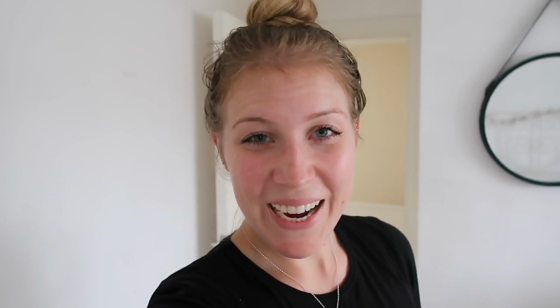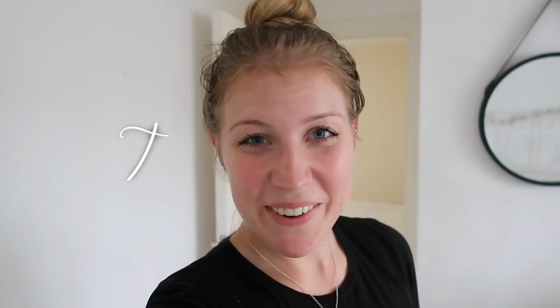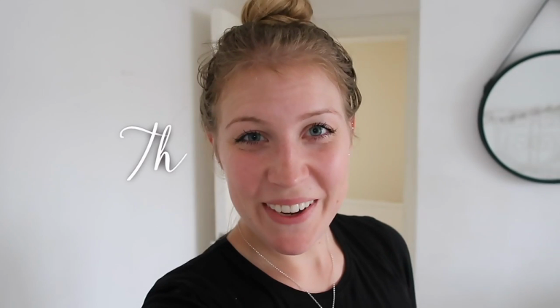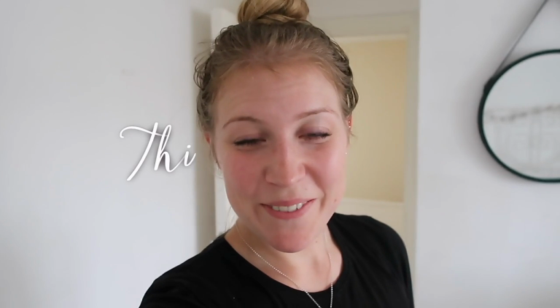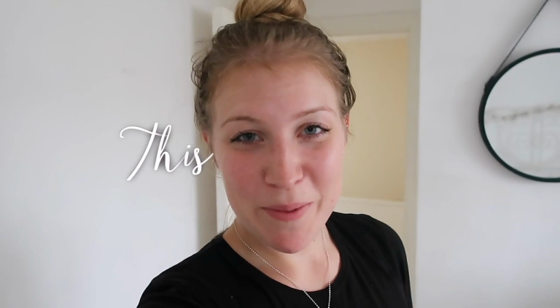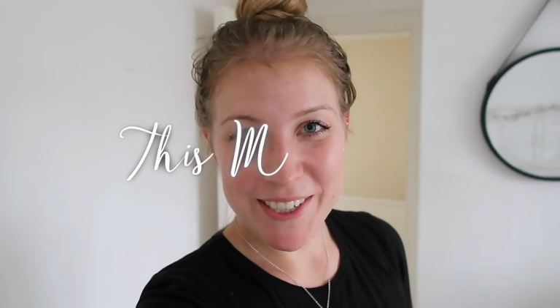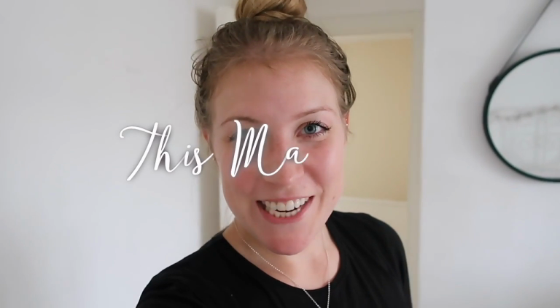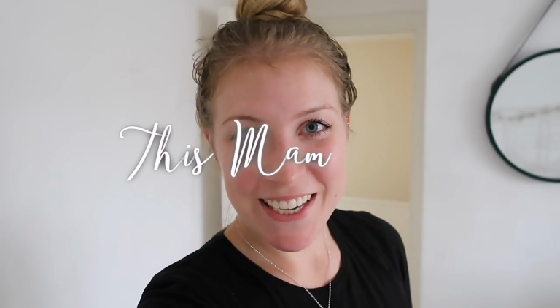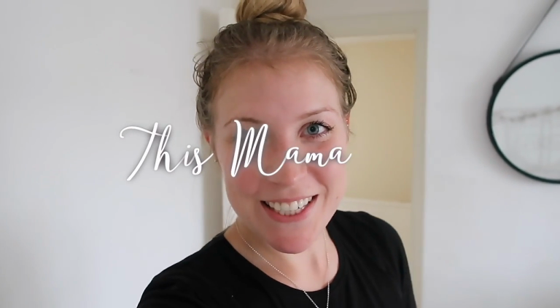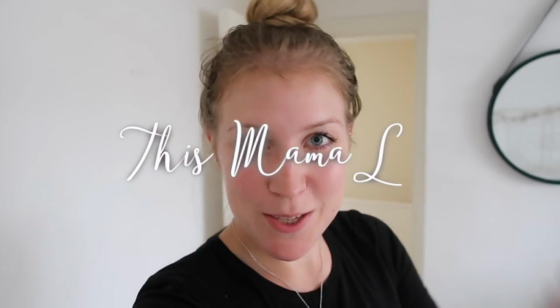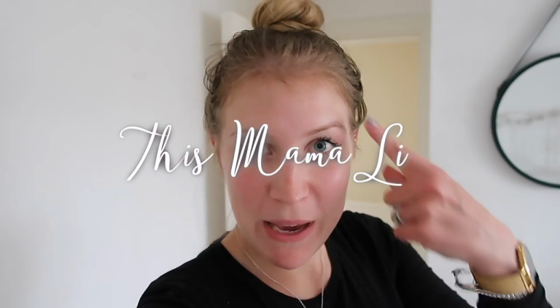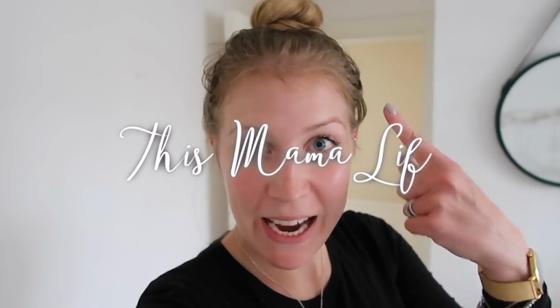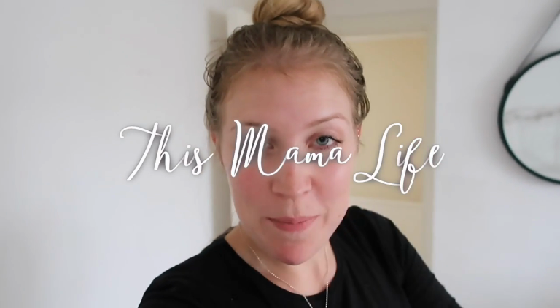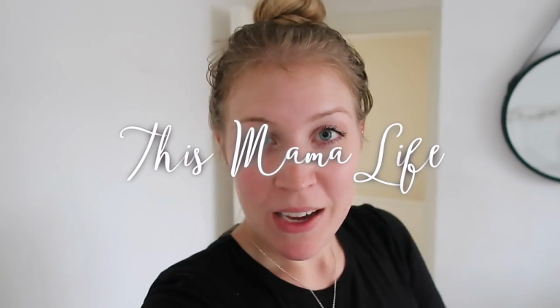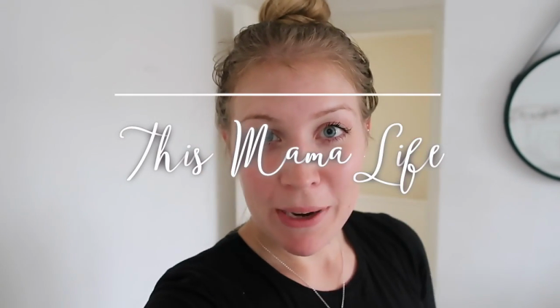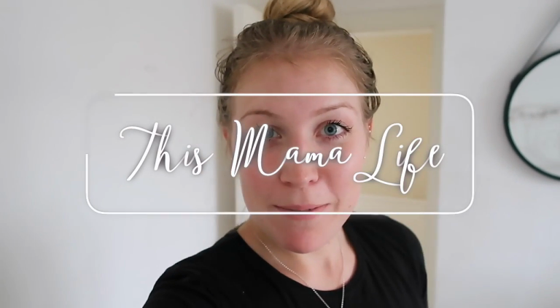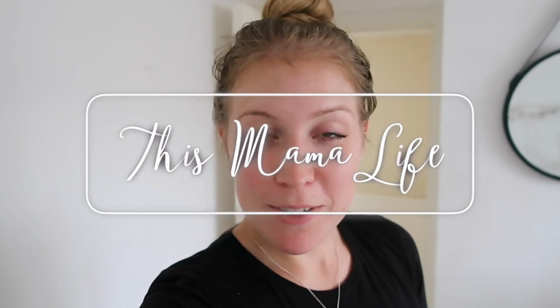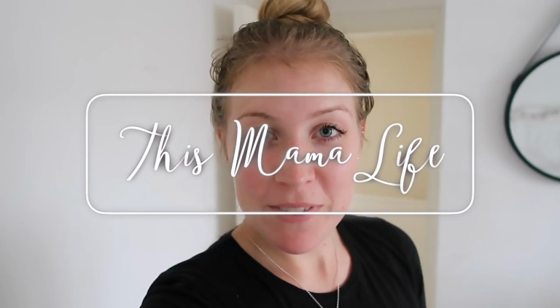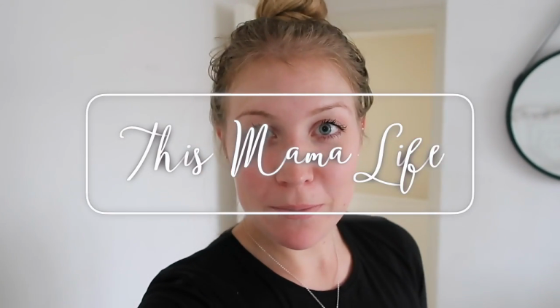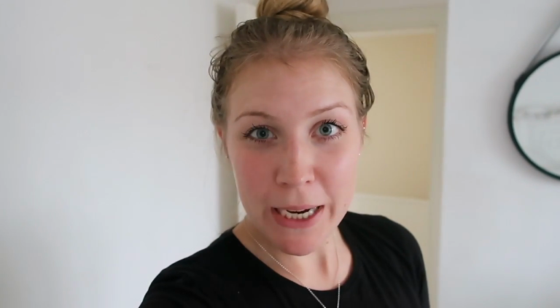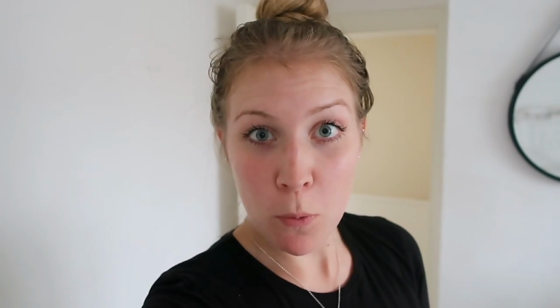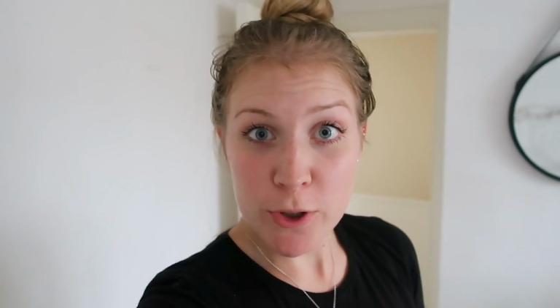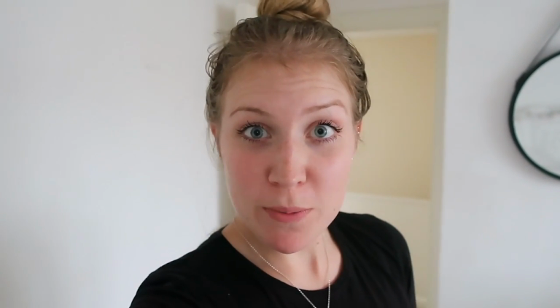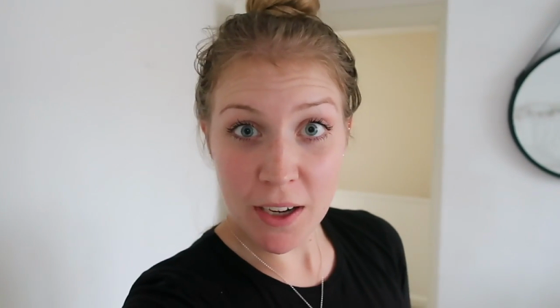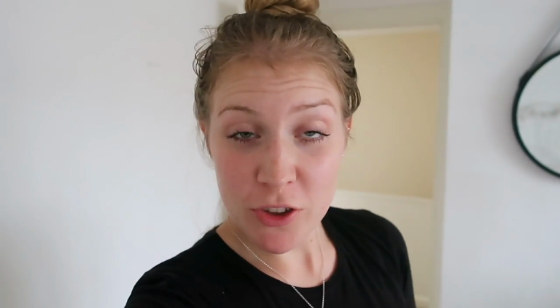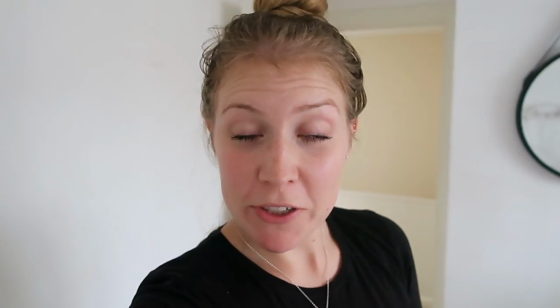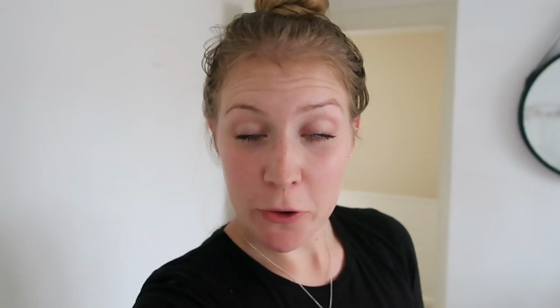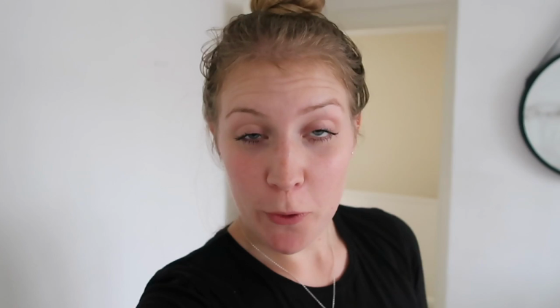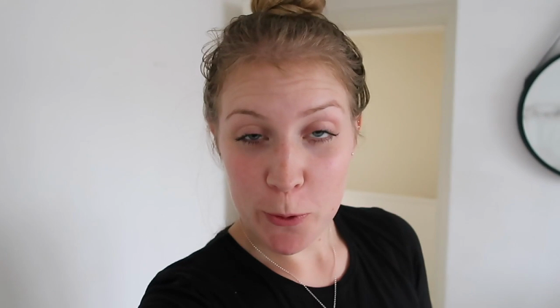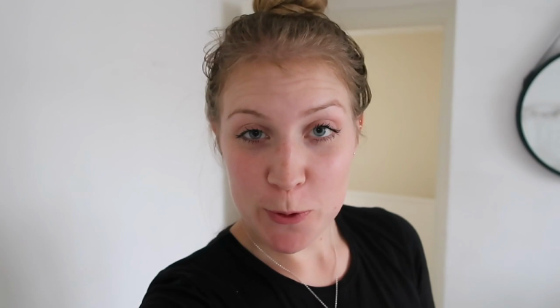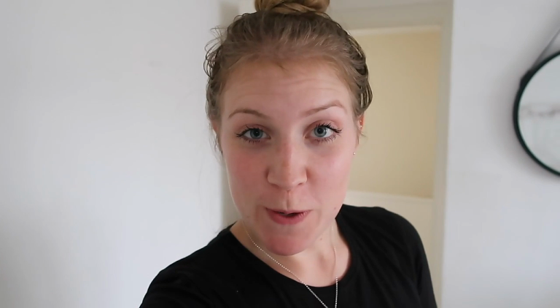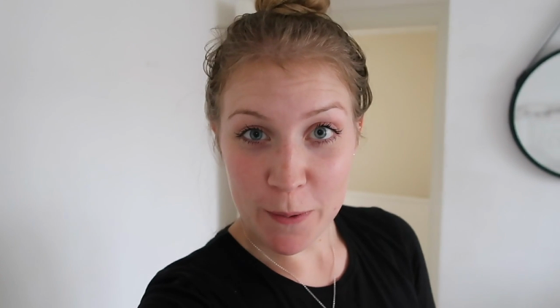Hi everyone, welcome back to our channel. Excuse my hair, but I'm going to be filming a wardrobe decluttering video for you all just now.